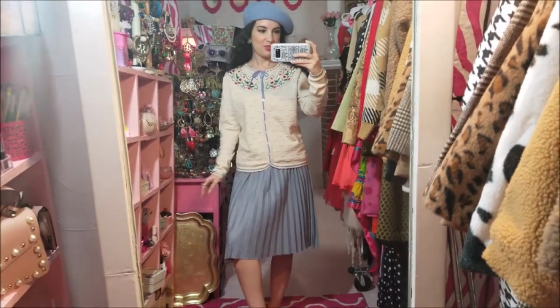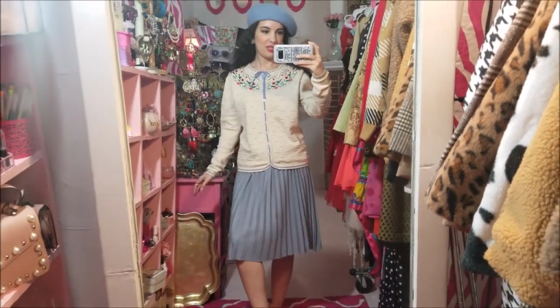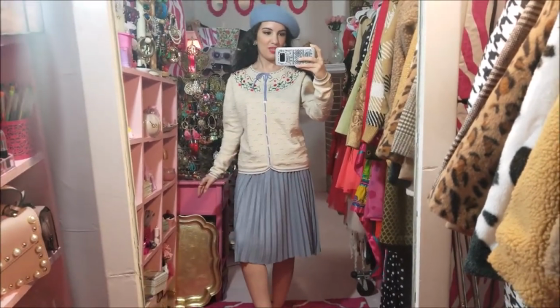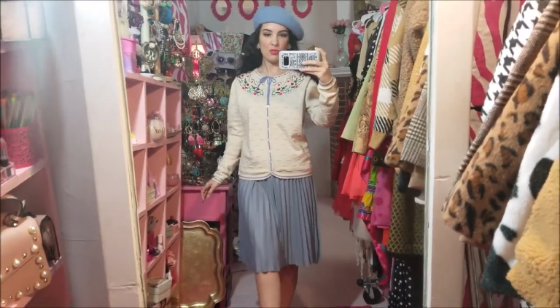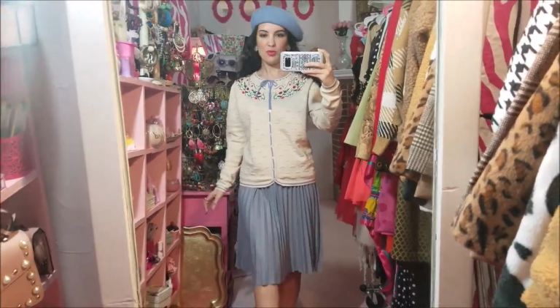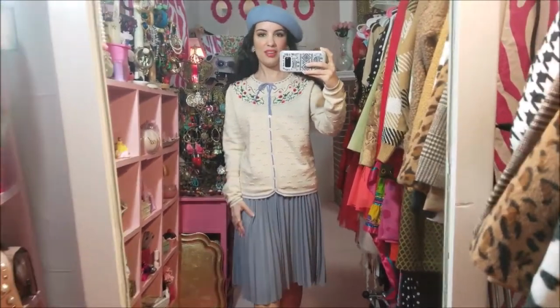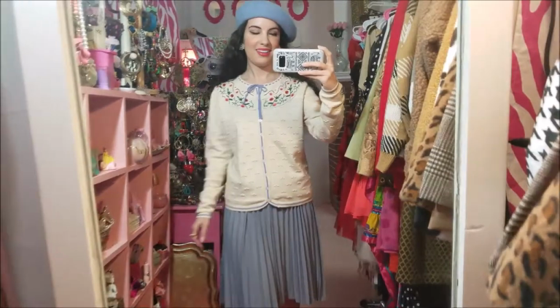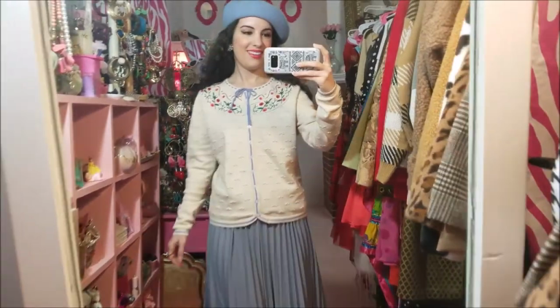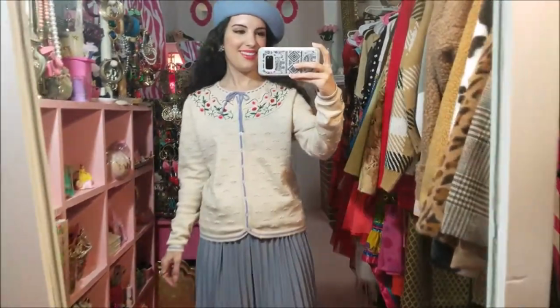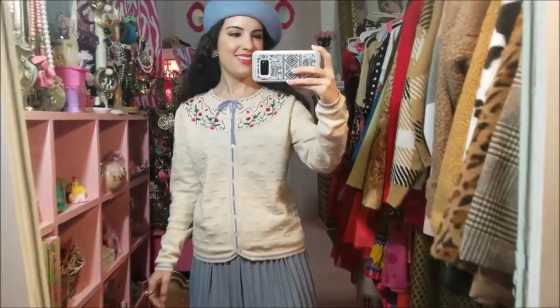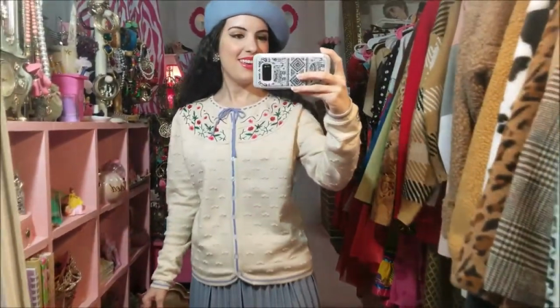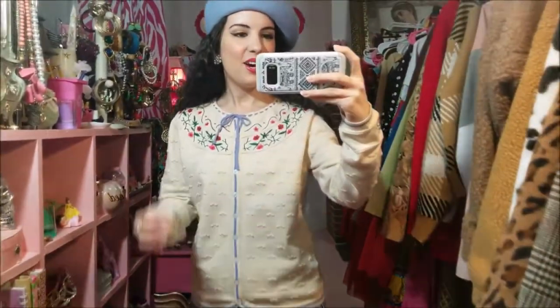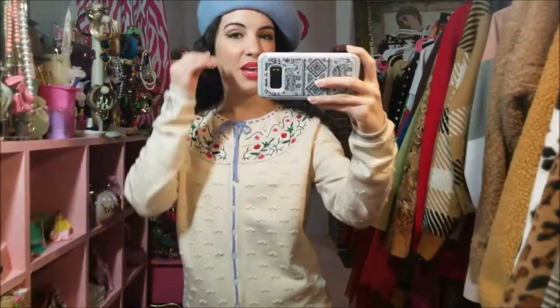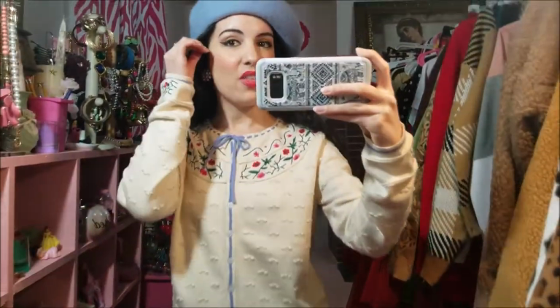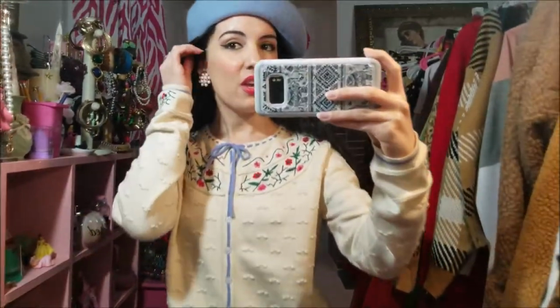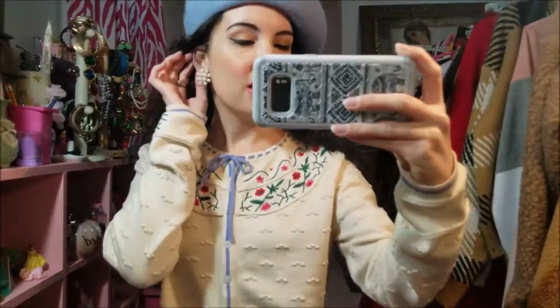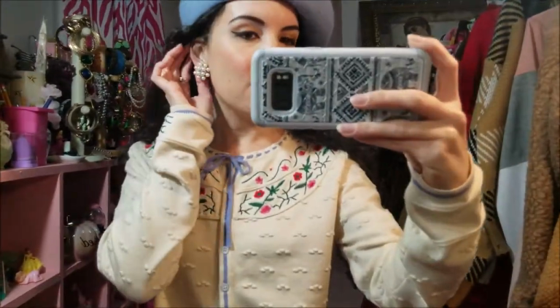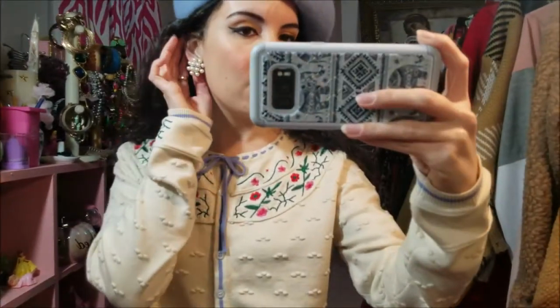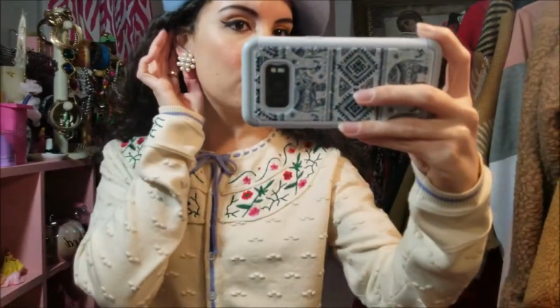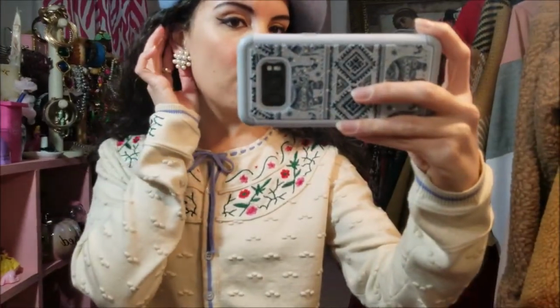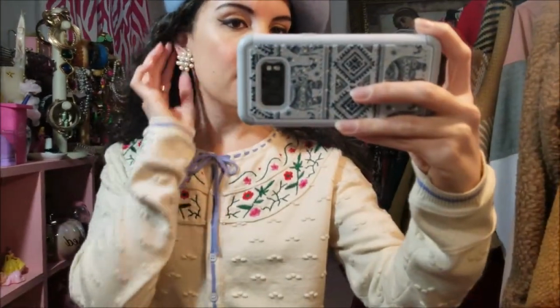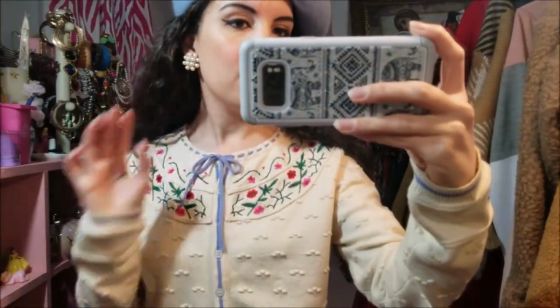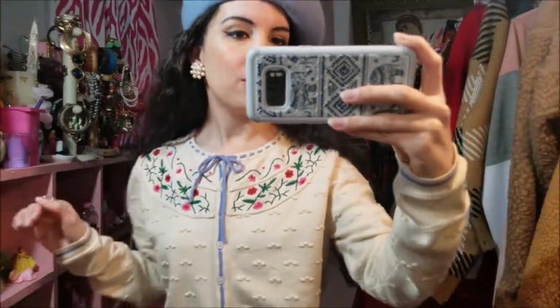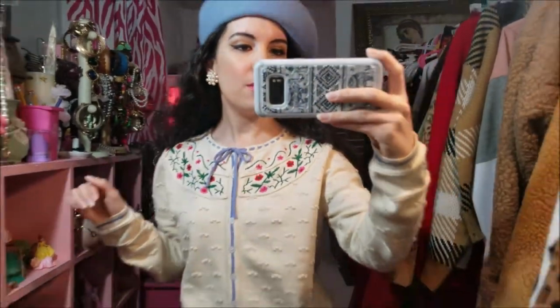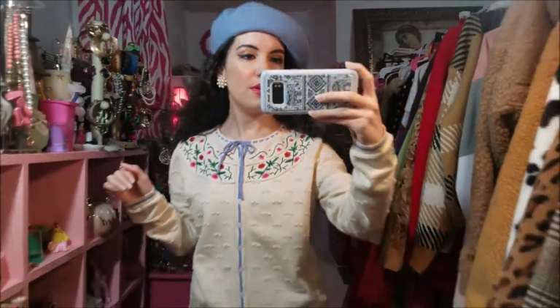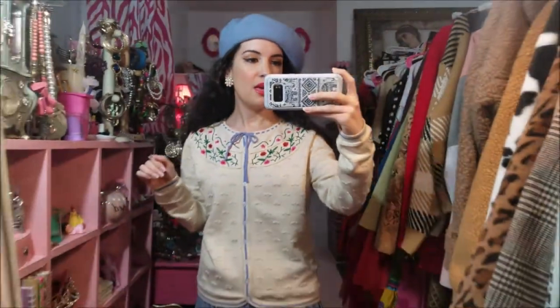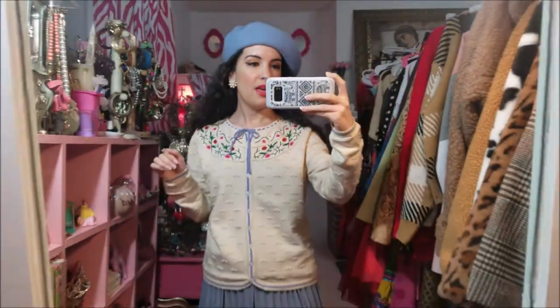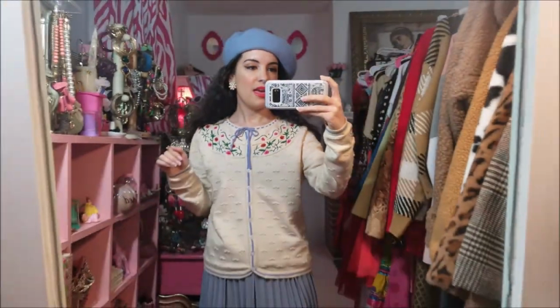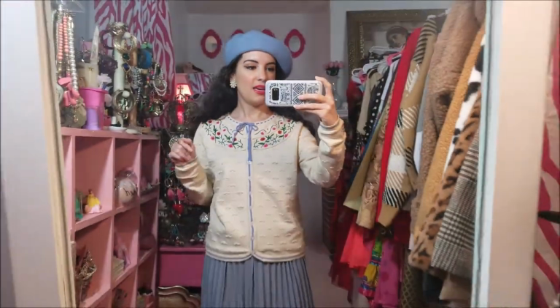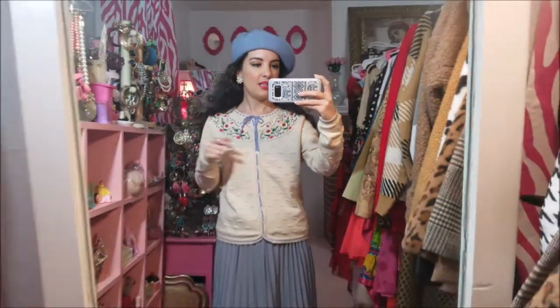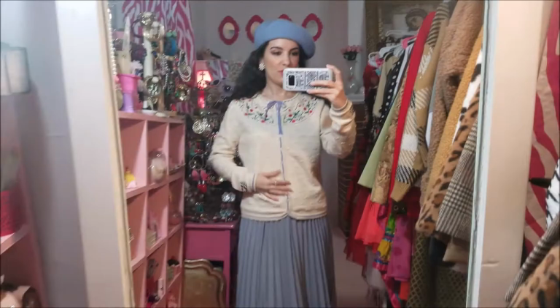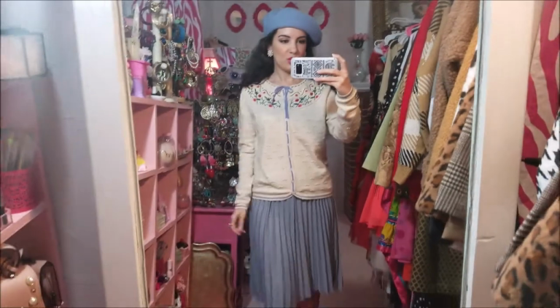It's very adorable, I think. And then the earrings — those were also from a thrift store.